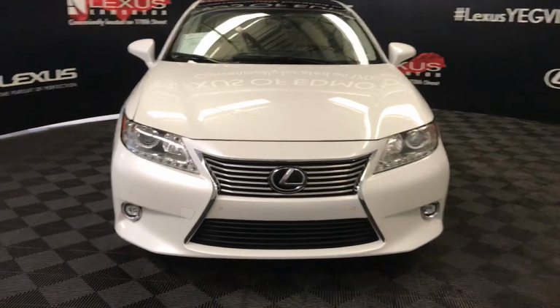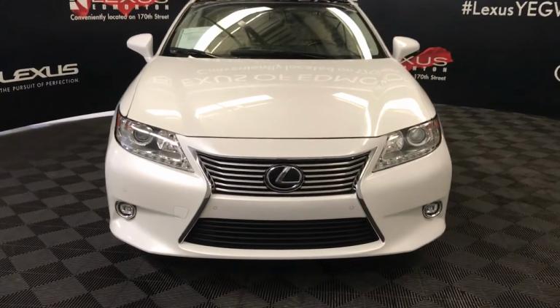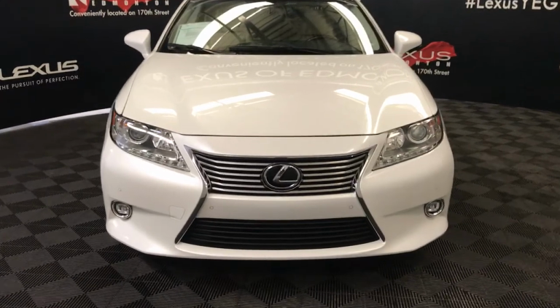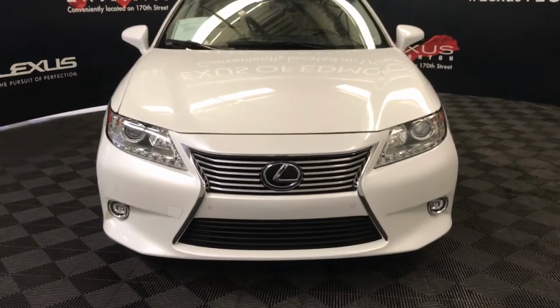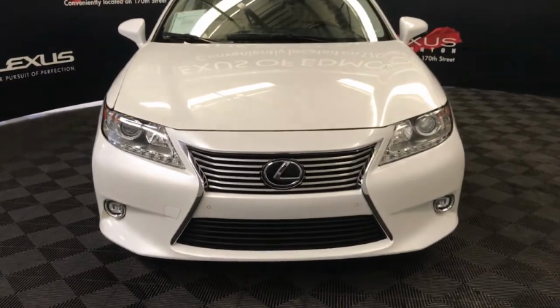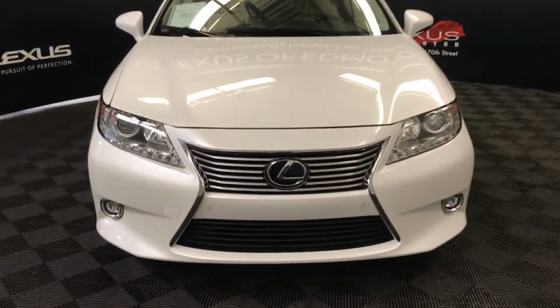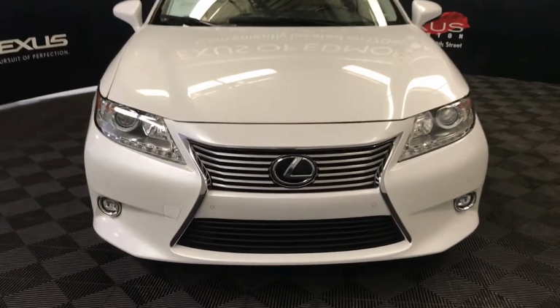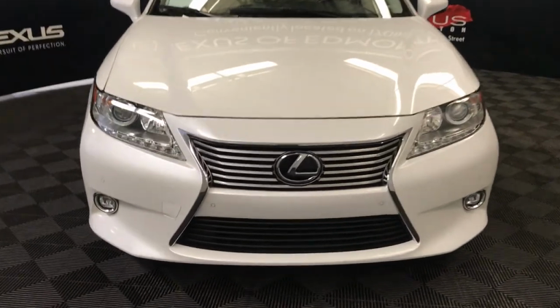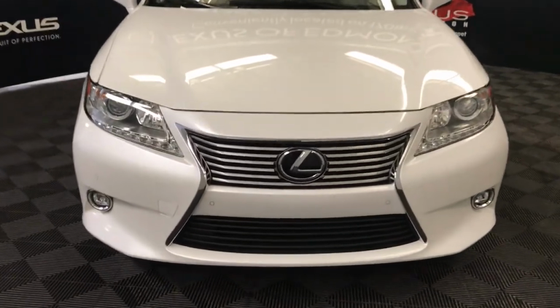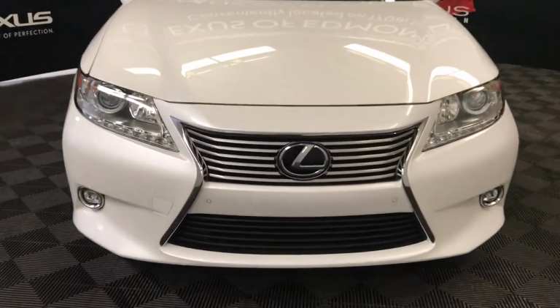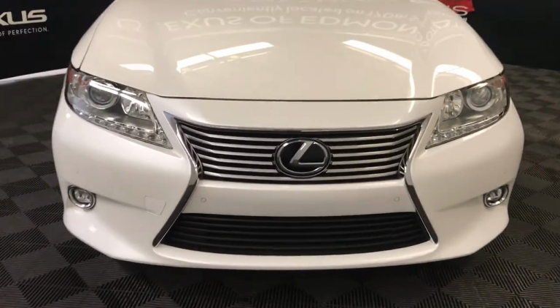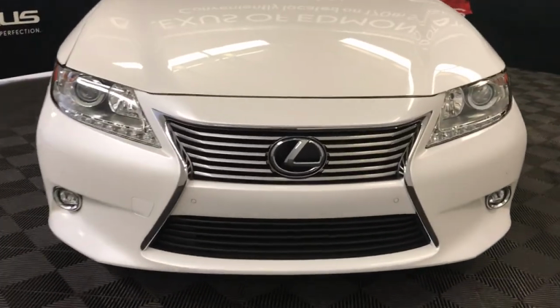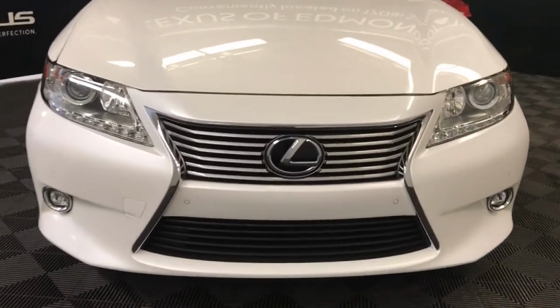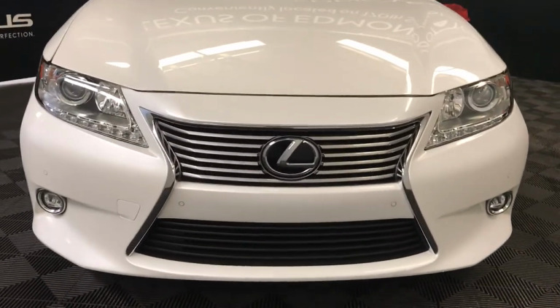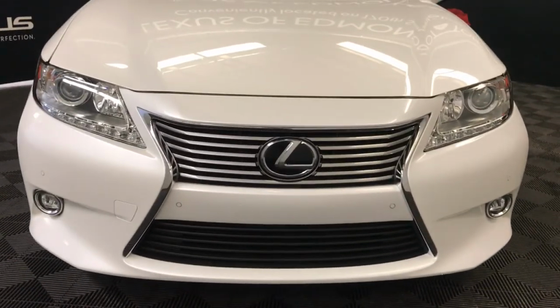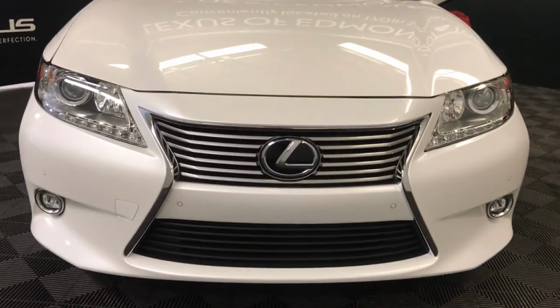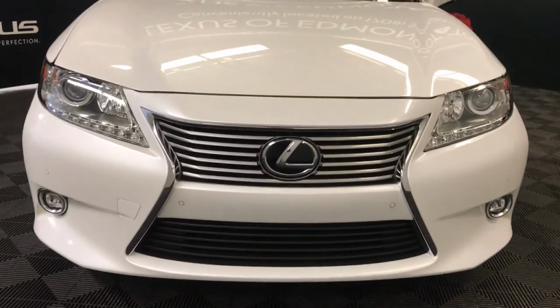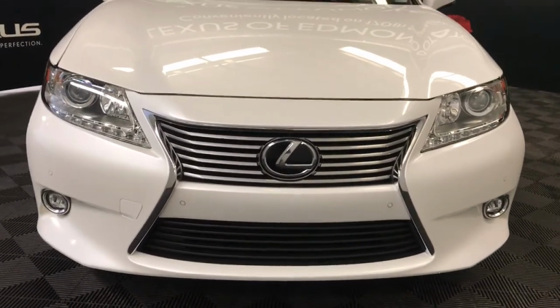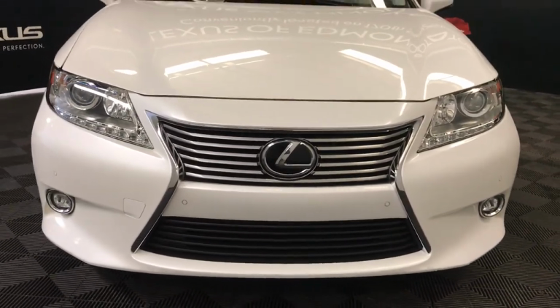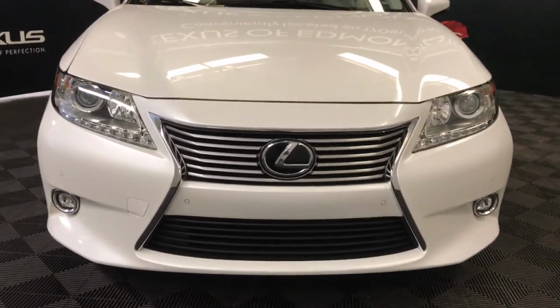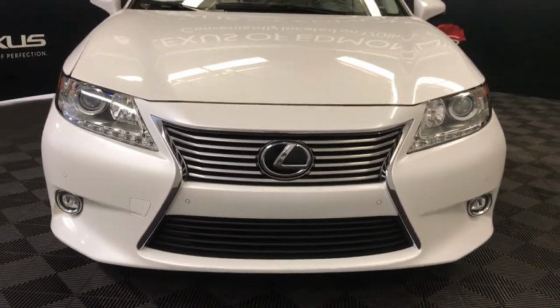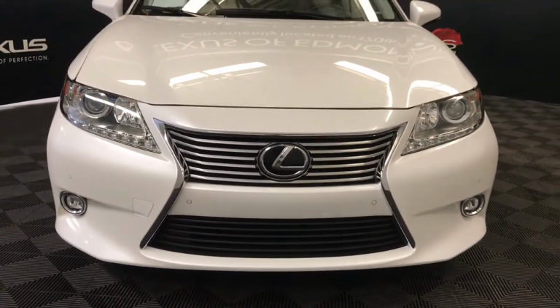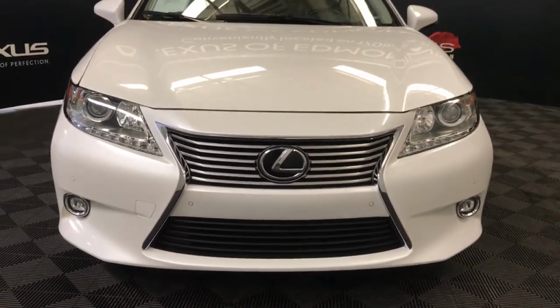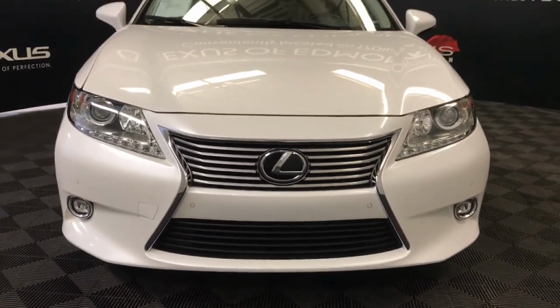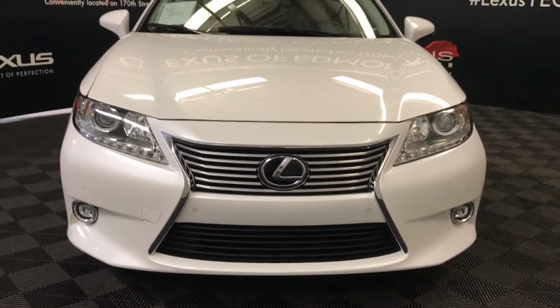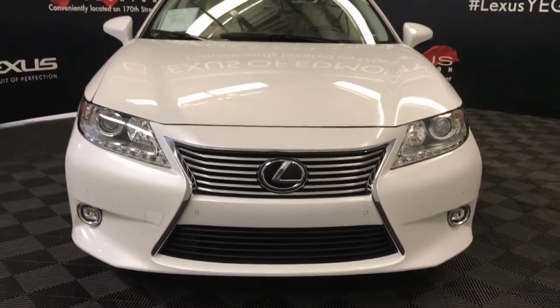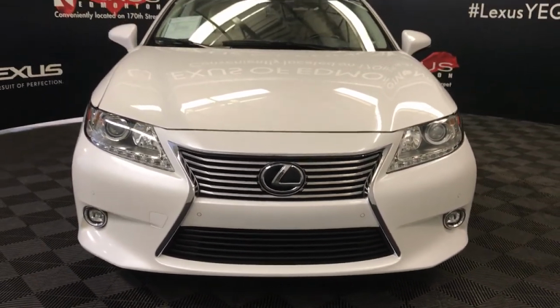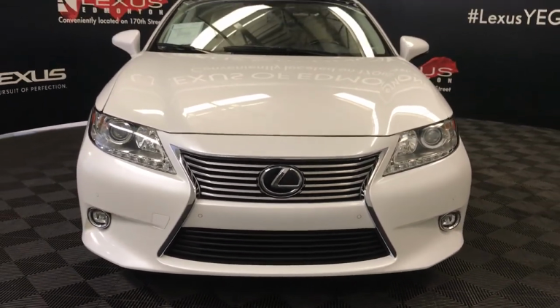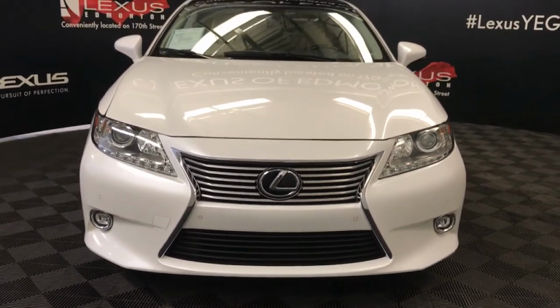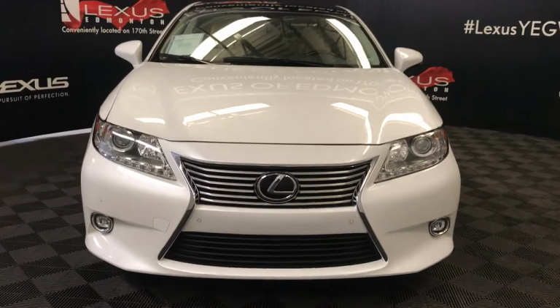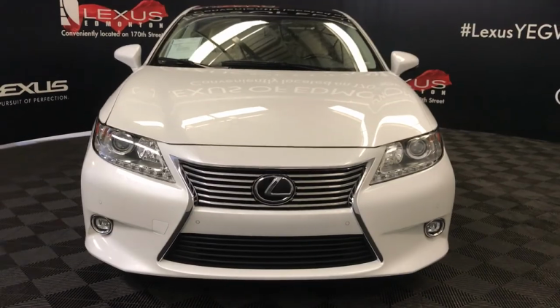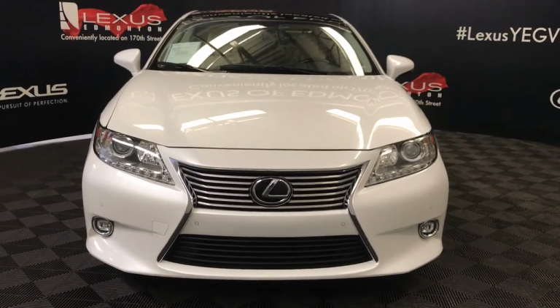And so much more. So come on down to Lexus of Edmonton and check out all of our pre-owned inventory.